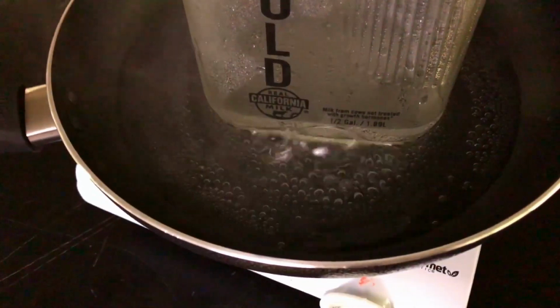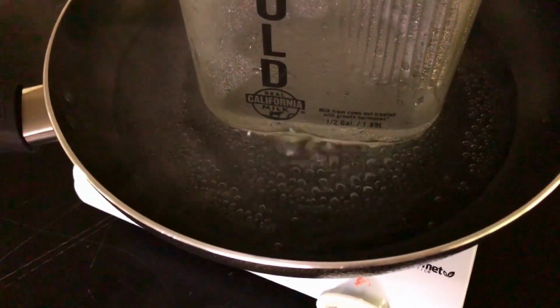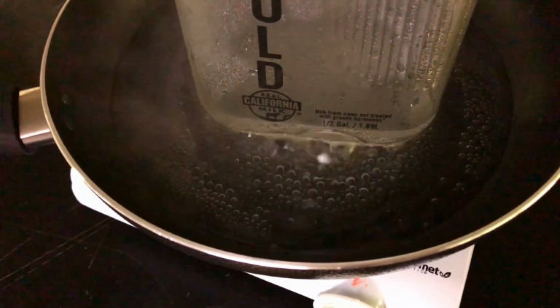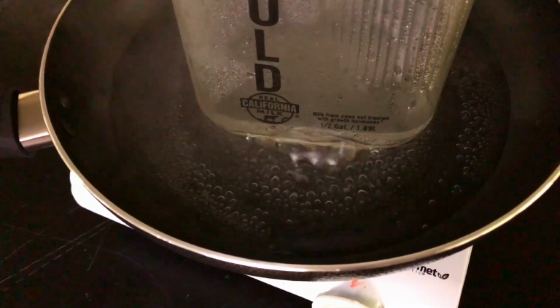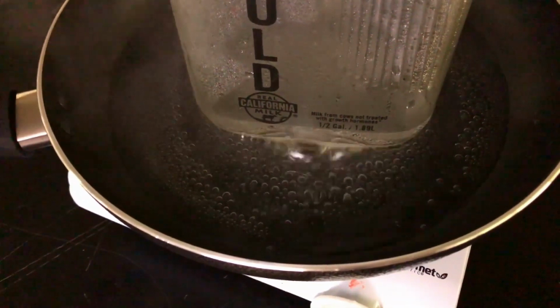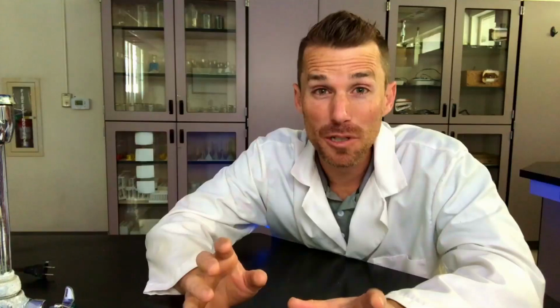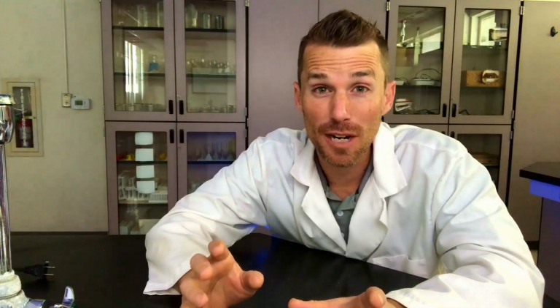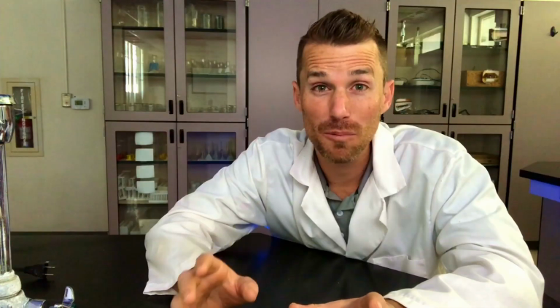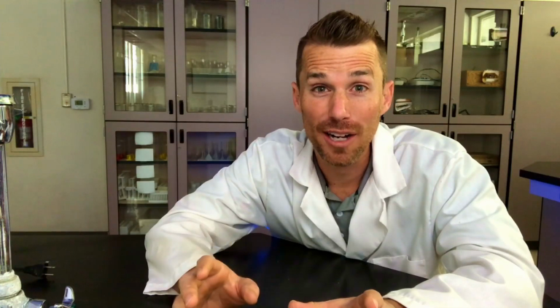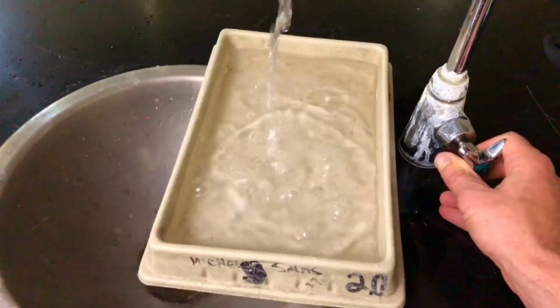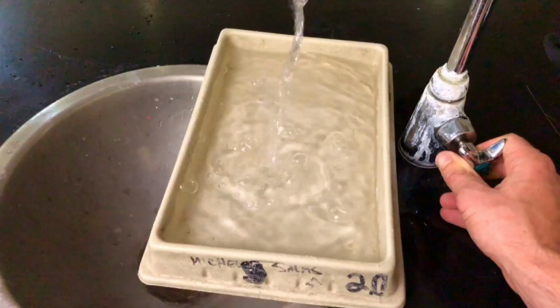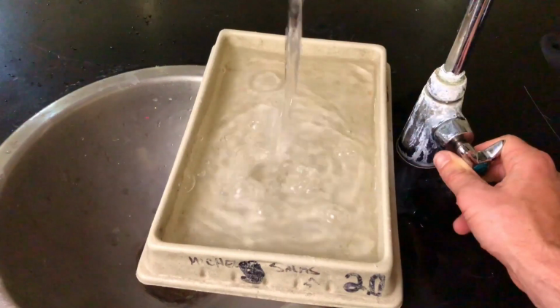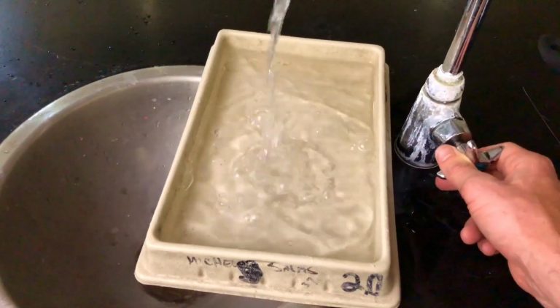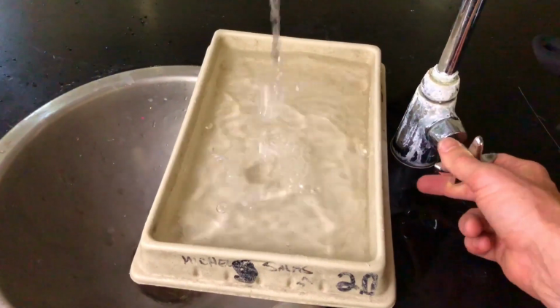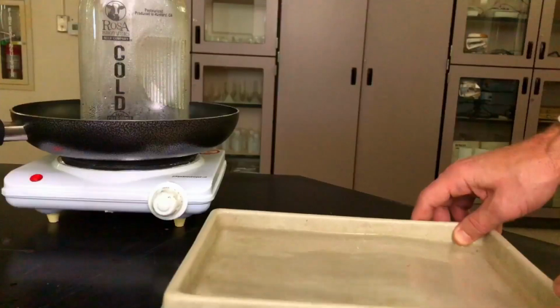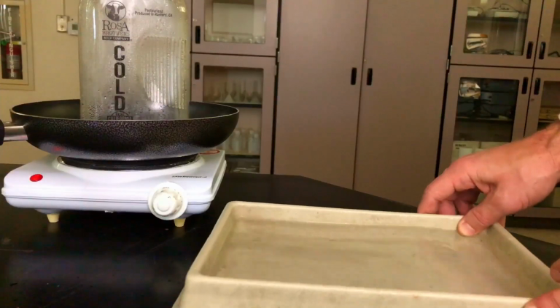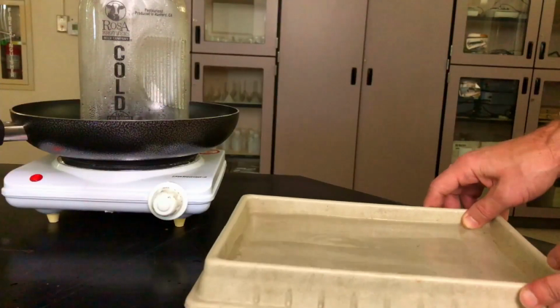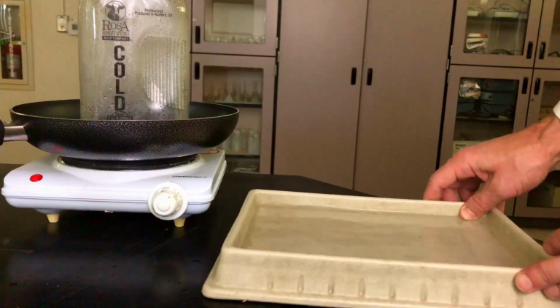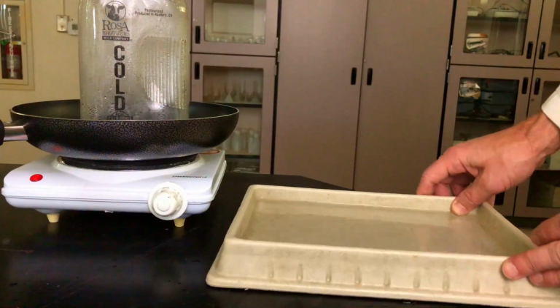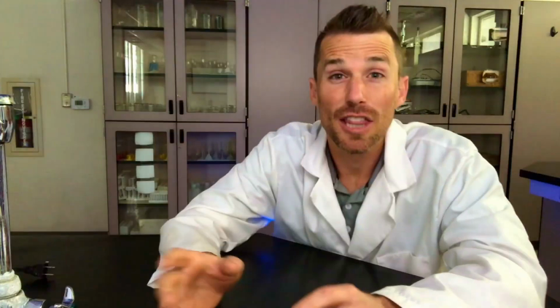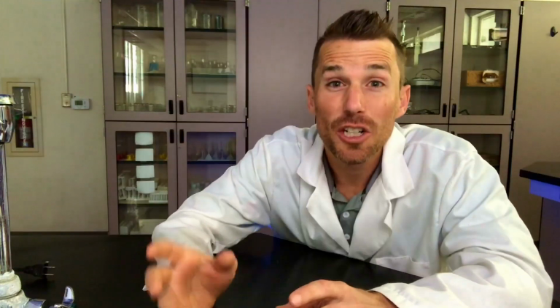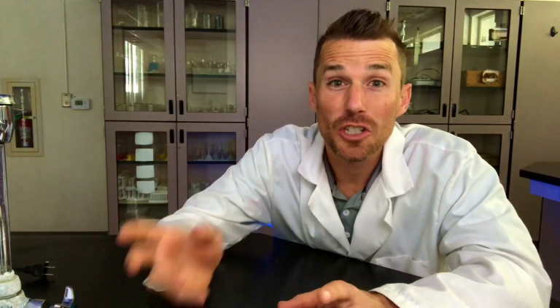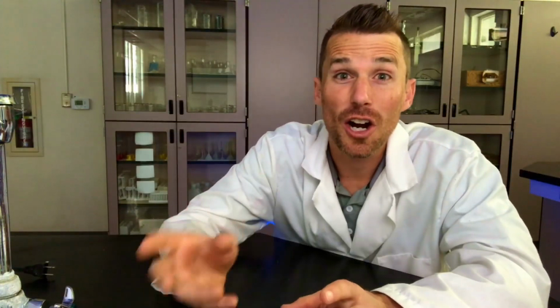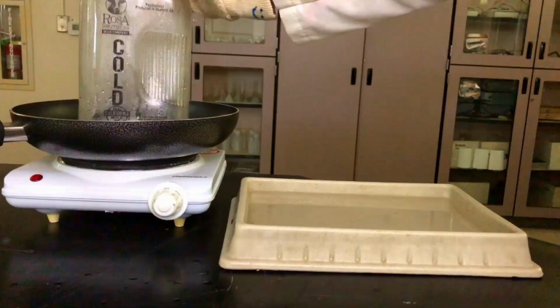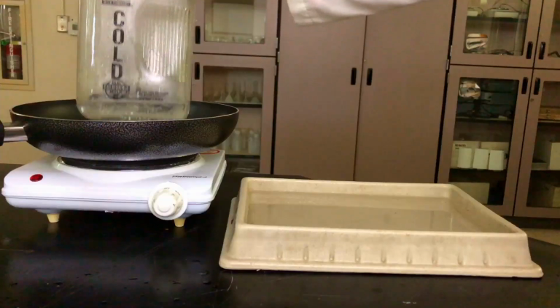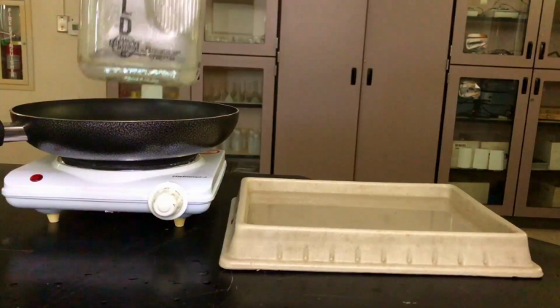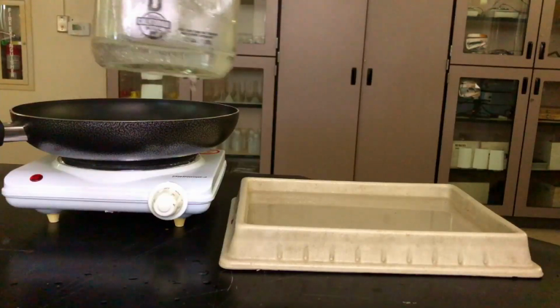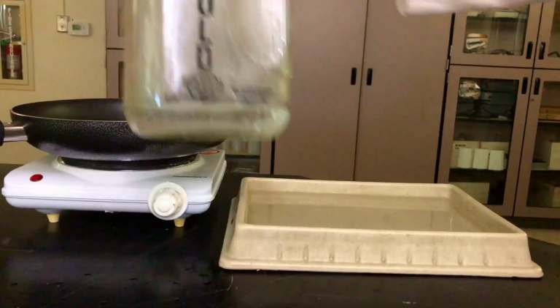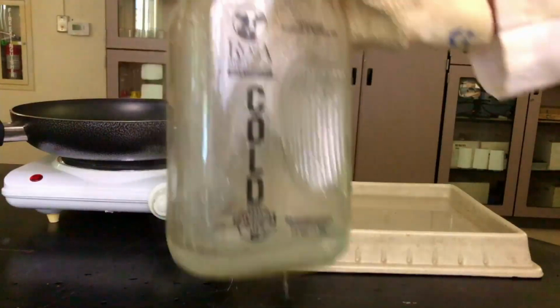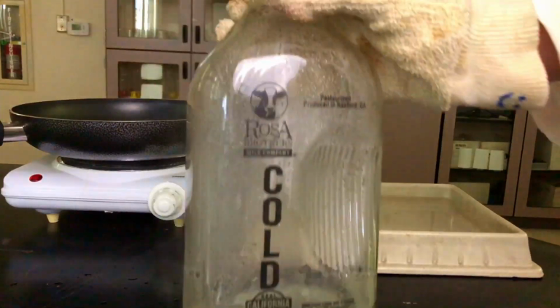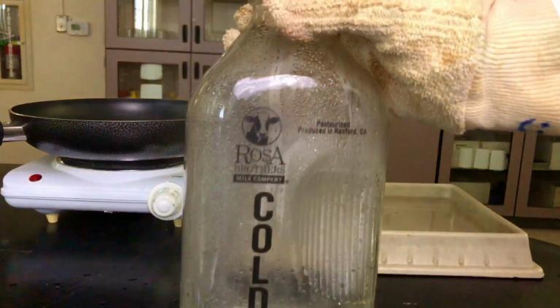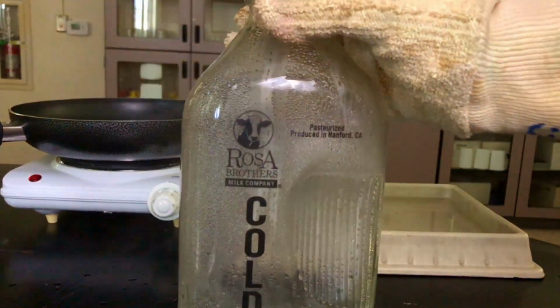Then I filled up a separate tray with water and set it to the side. After that, I took the jar off the burner and put the balloon on top.